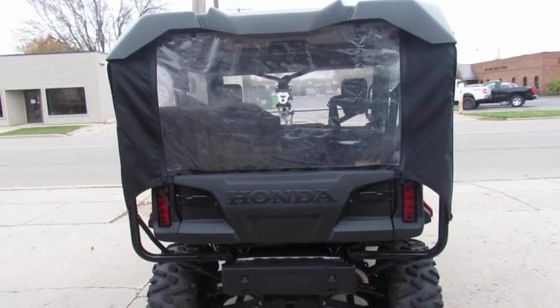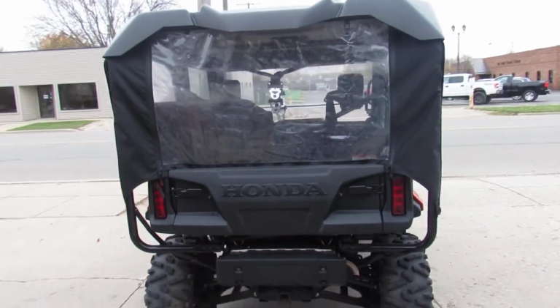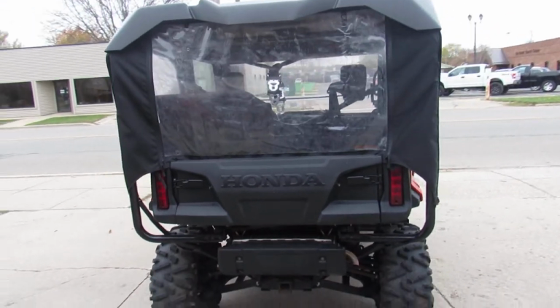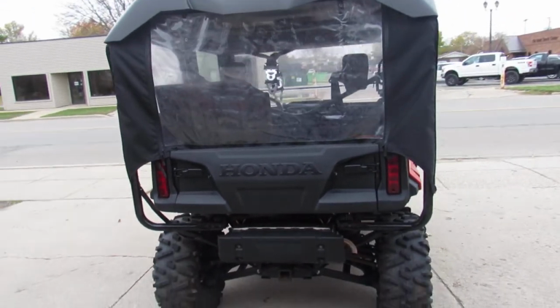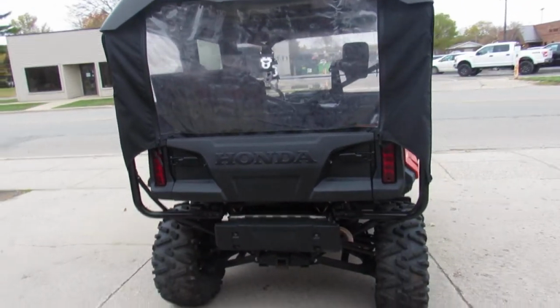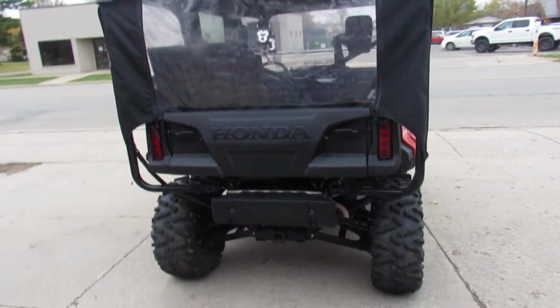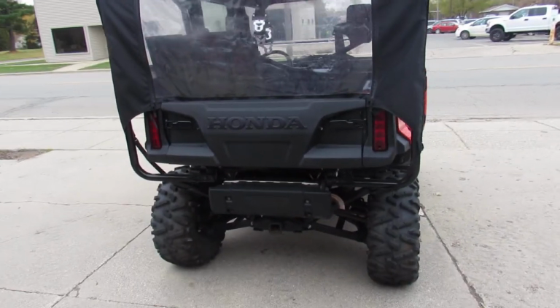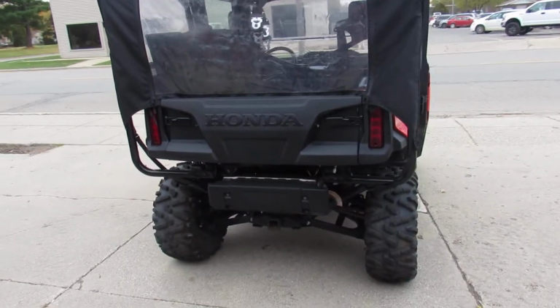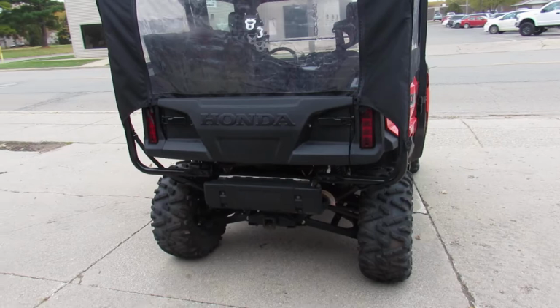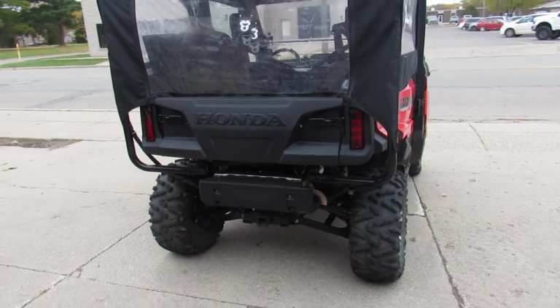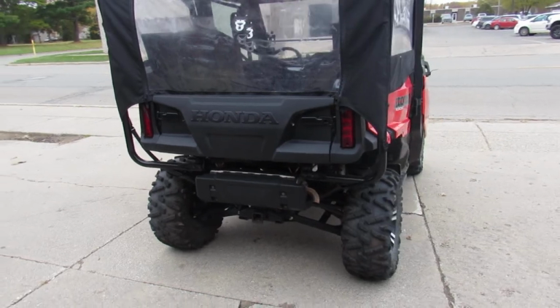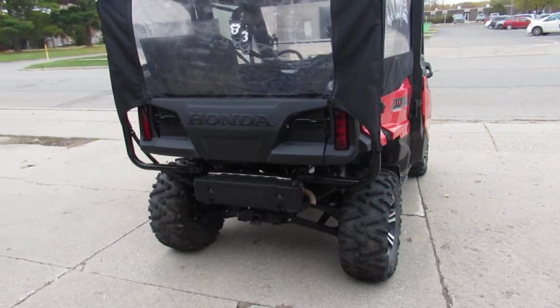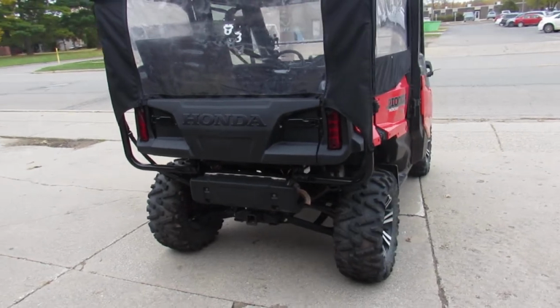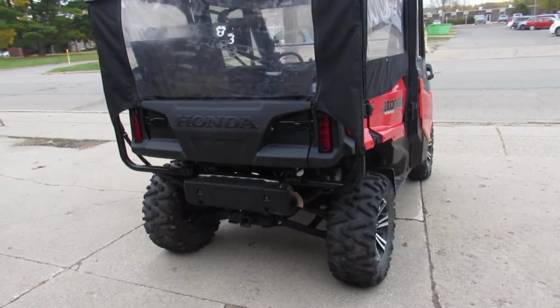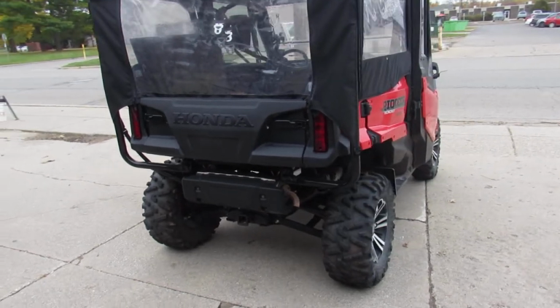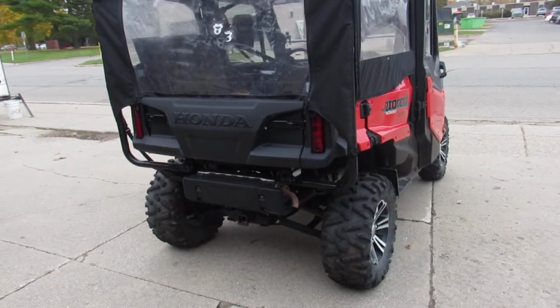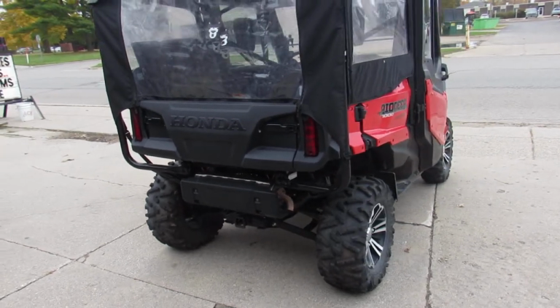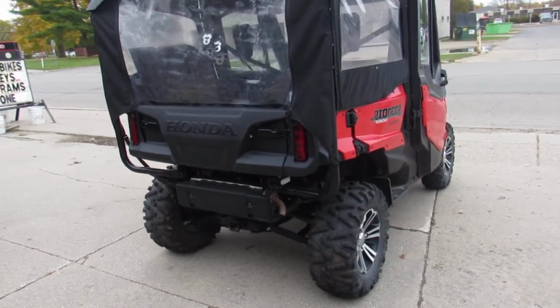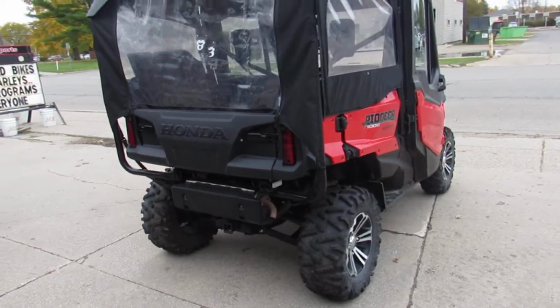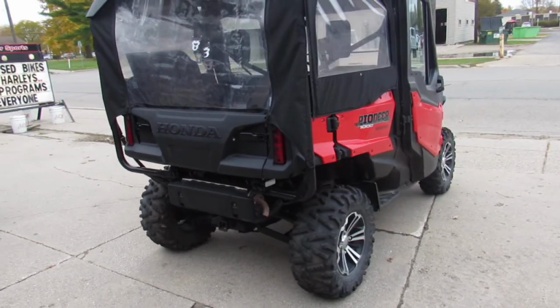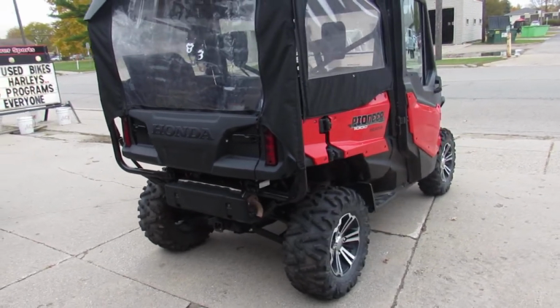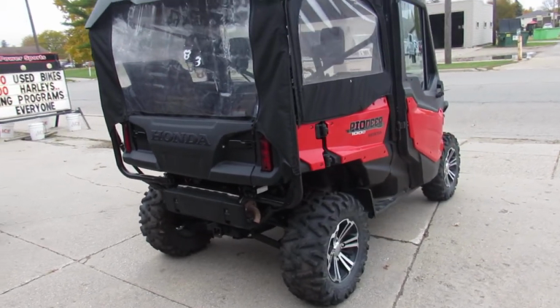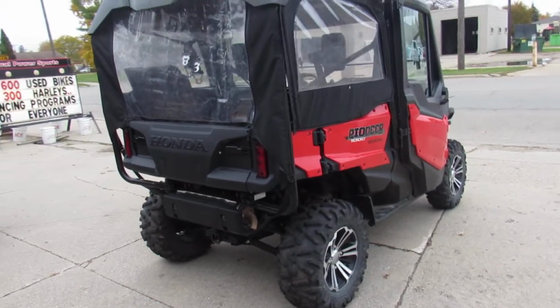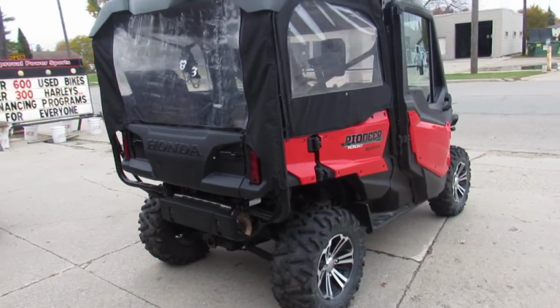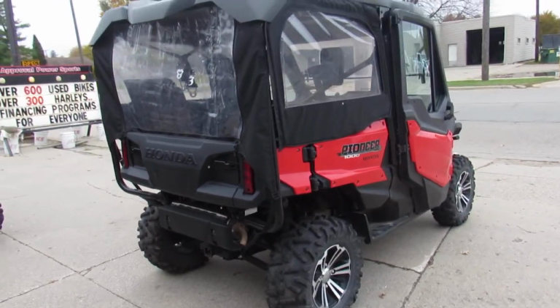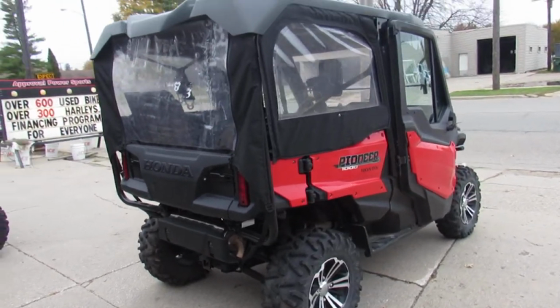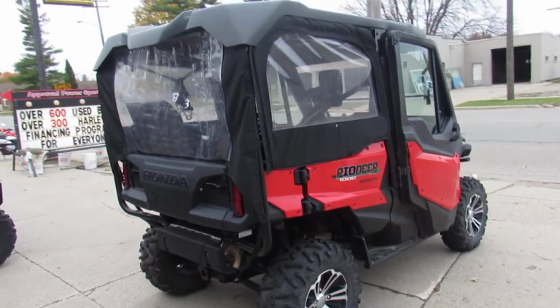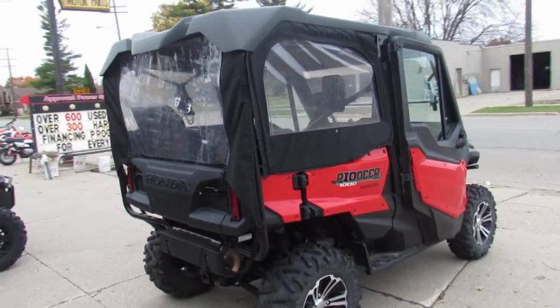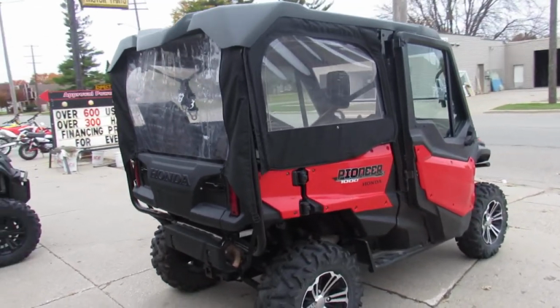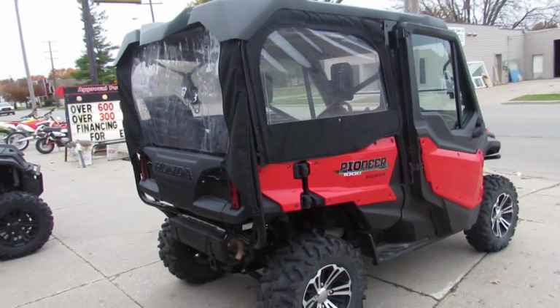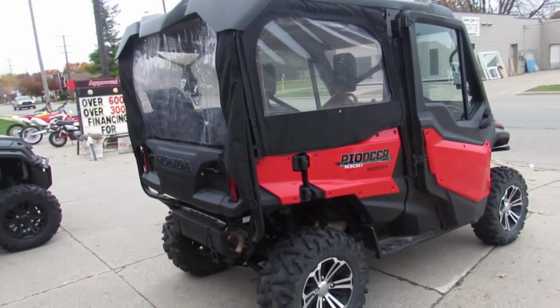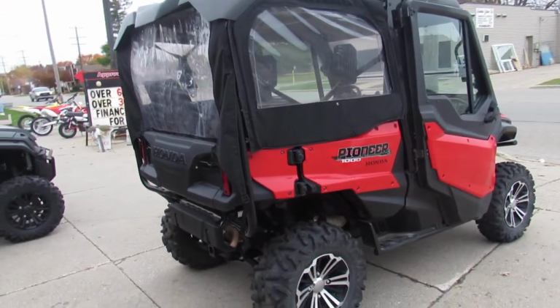Brand new, and it's got over $5,000 in Honda accessories: doors, roof, windshield, and more.